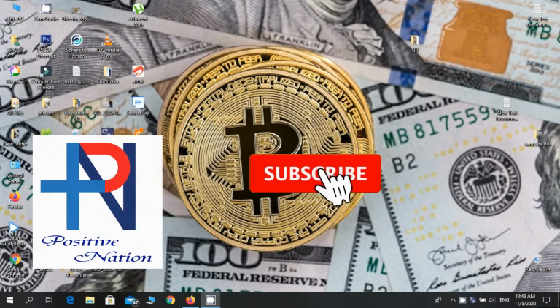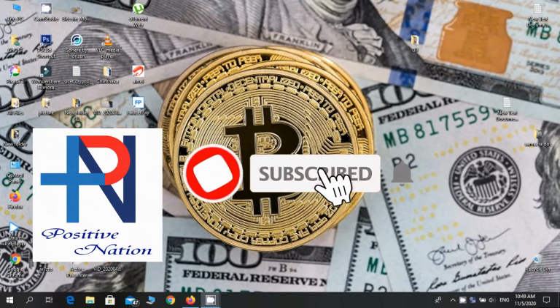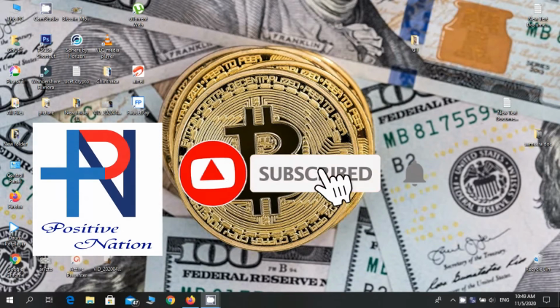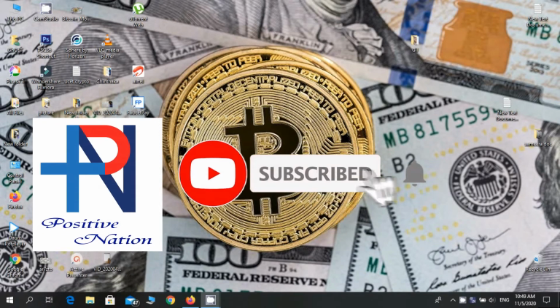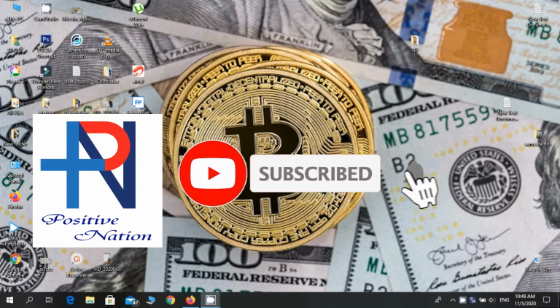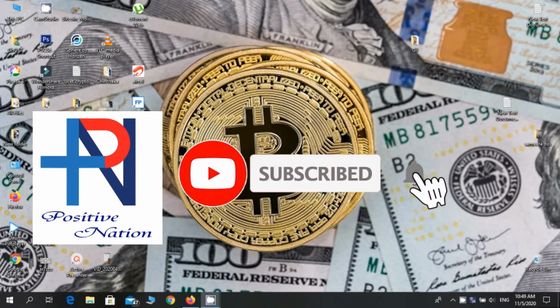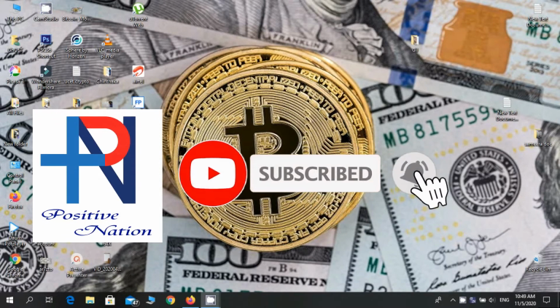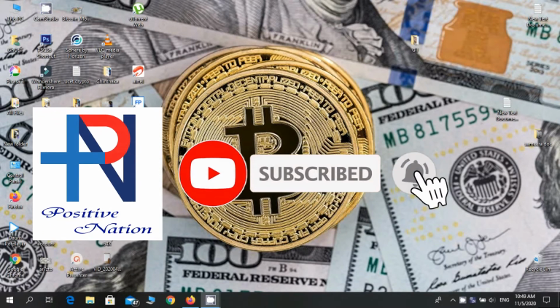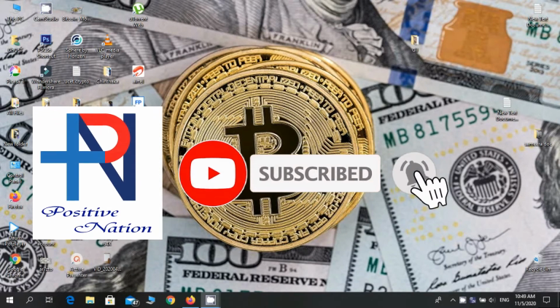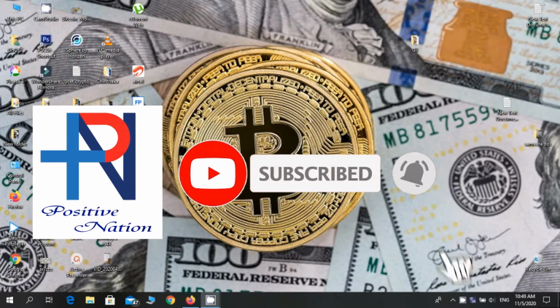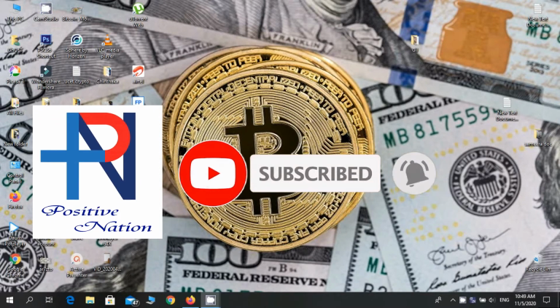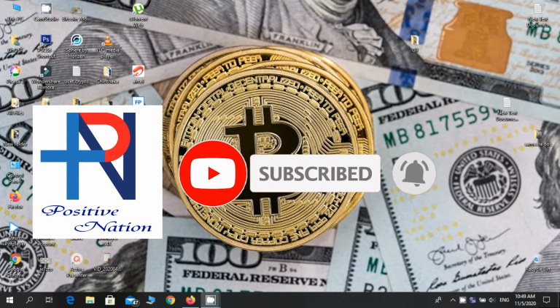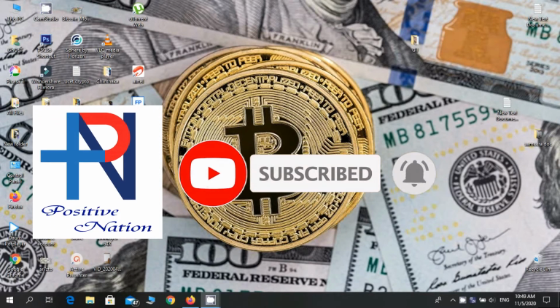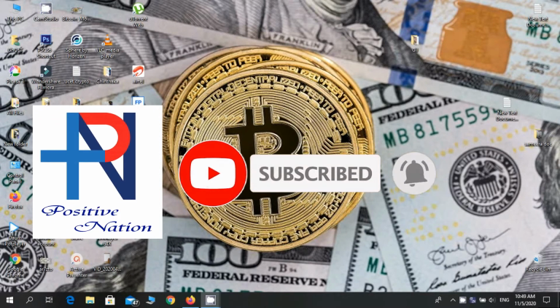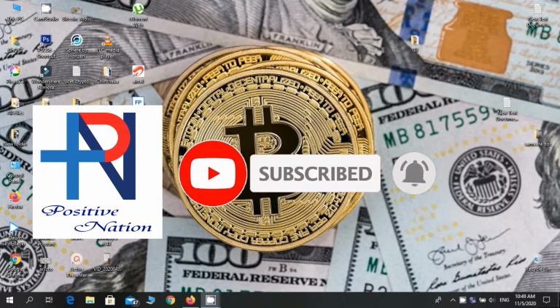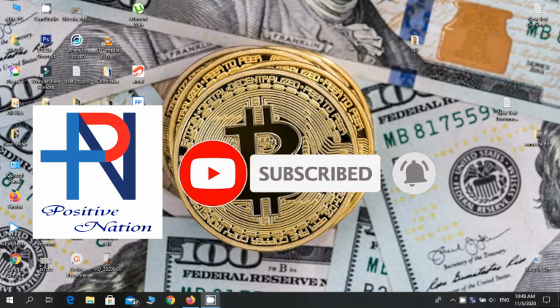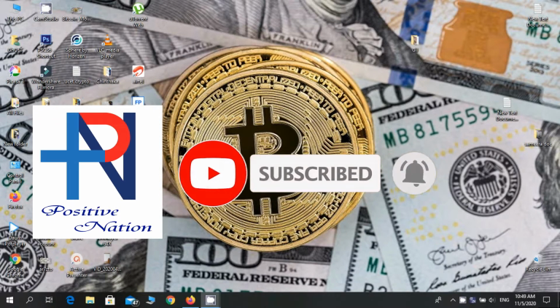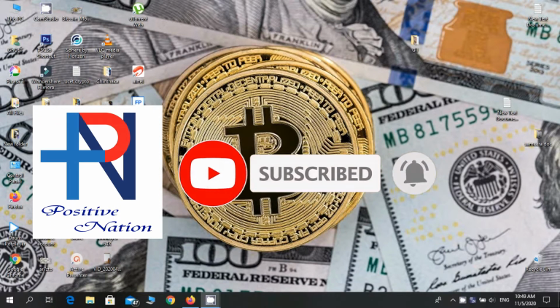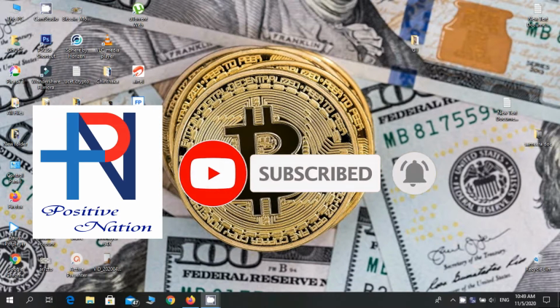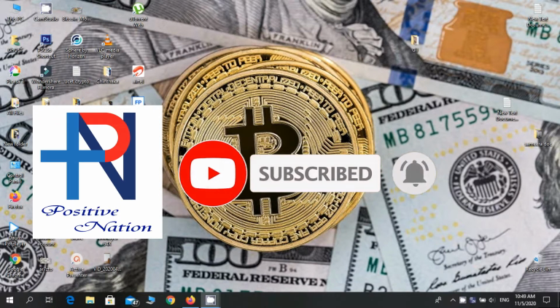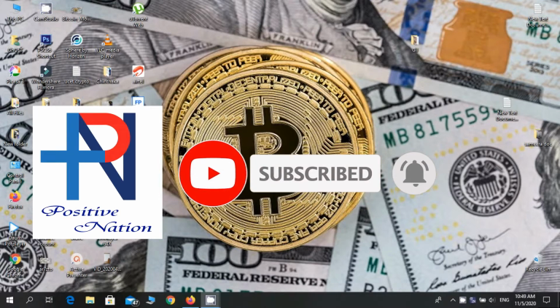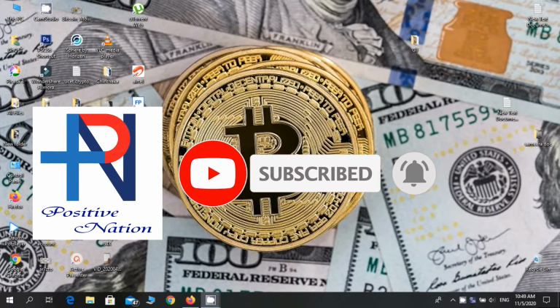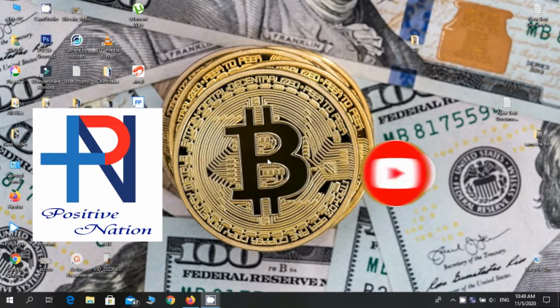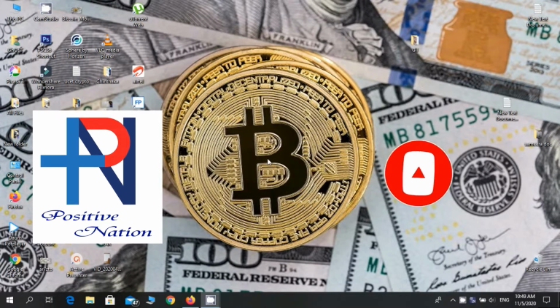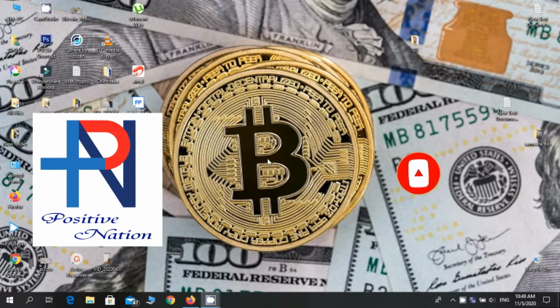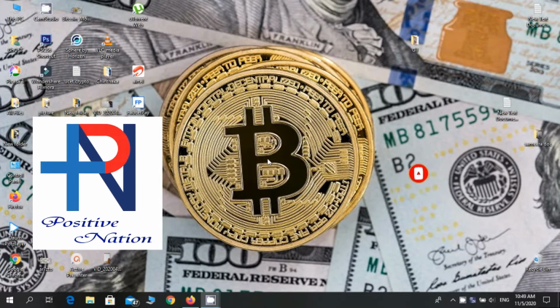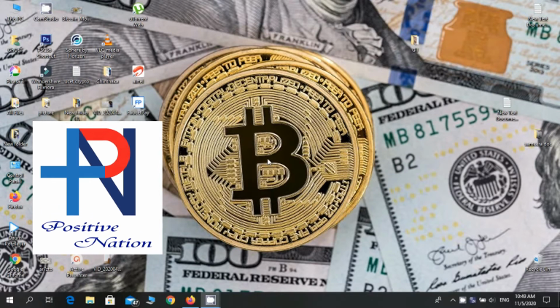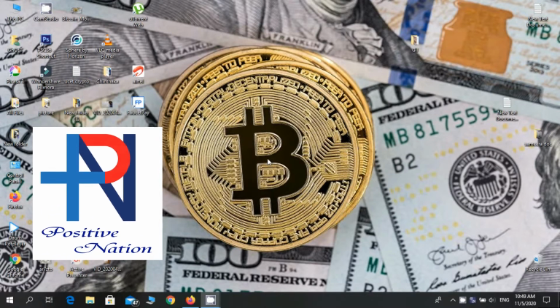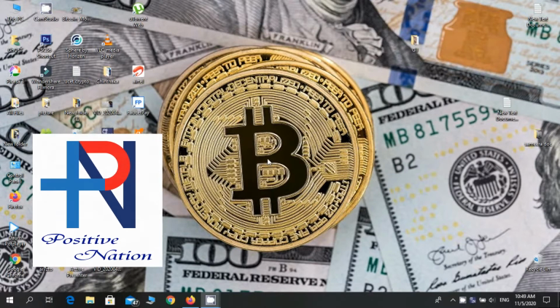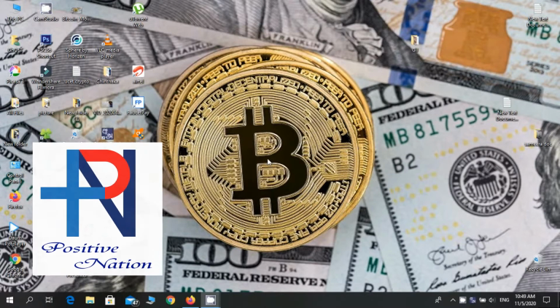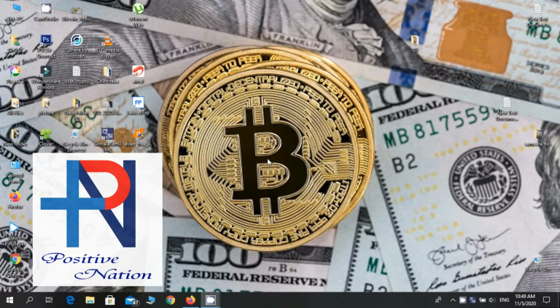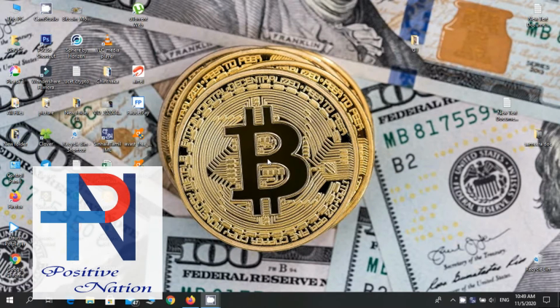Before we start the video, I will request you please subscribe to us and press the bell icon to get all the notifications about the latest videos.